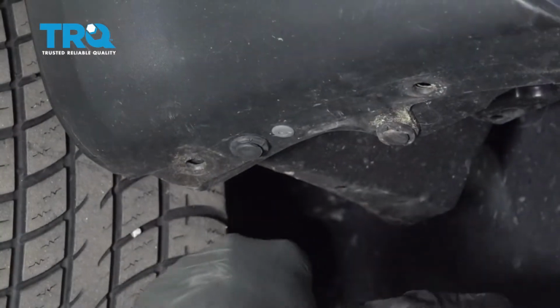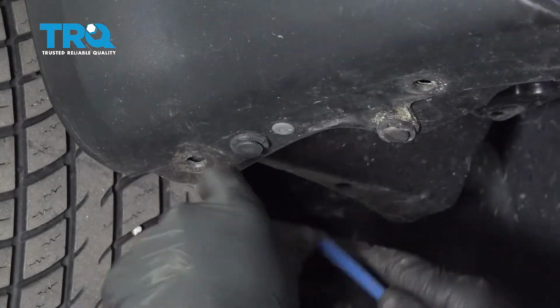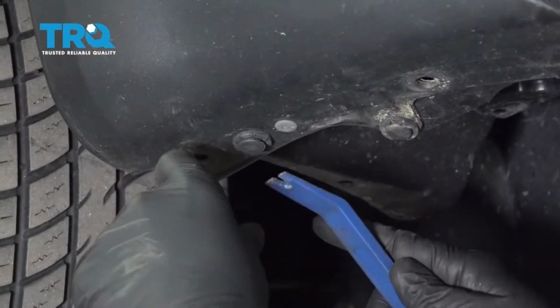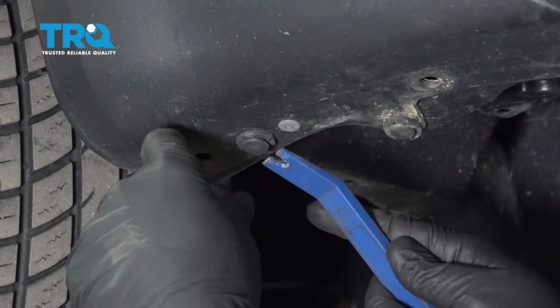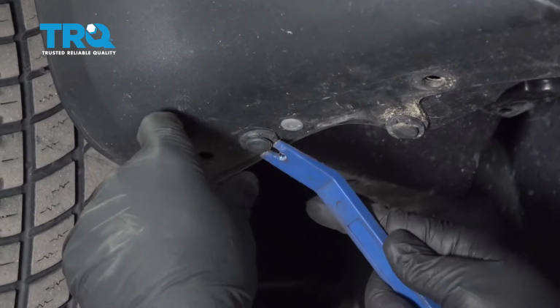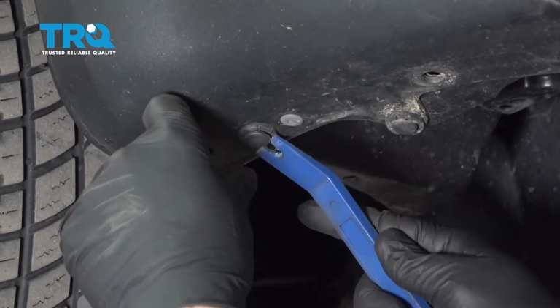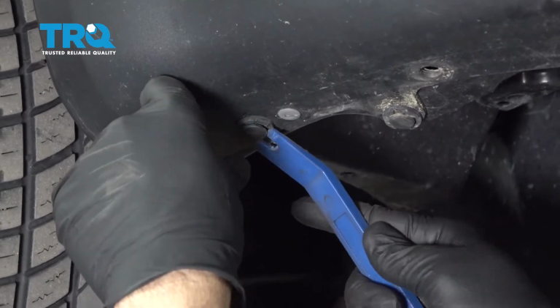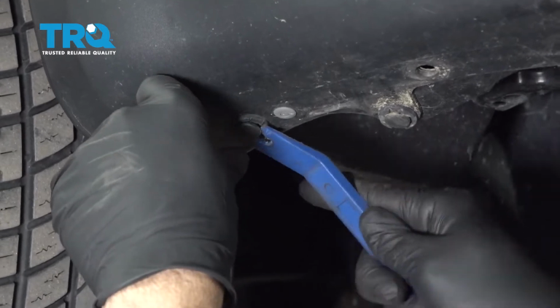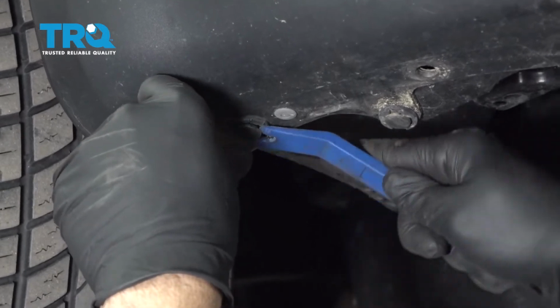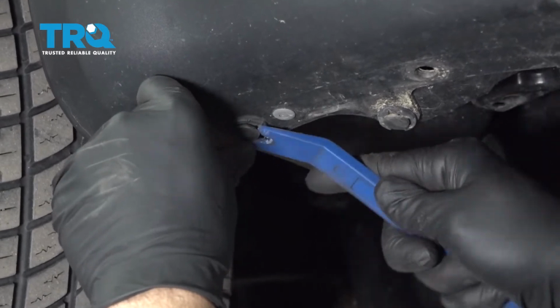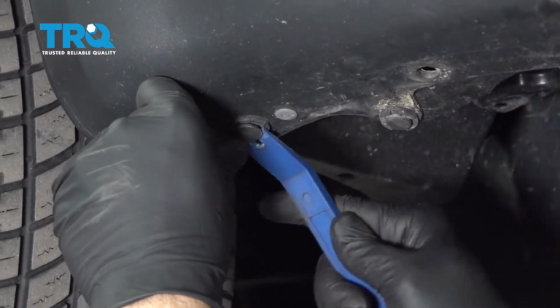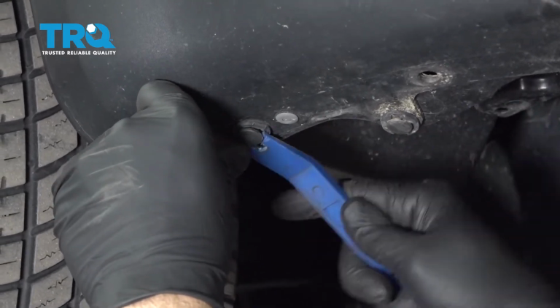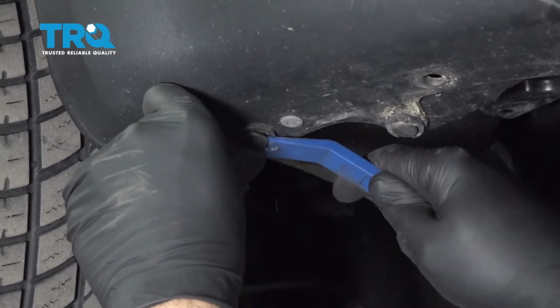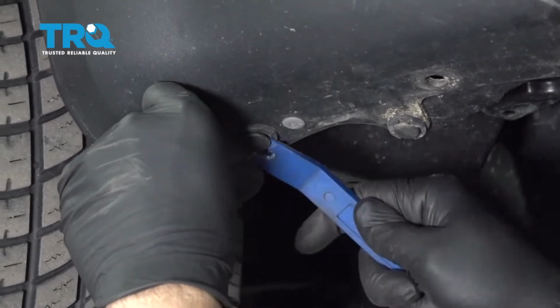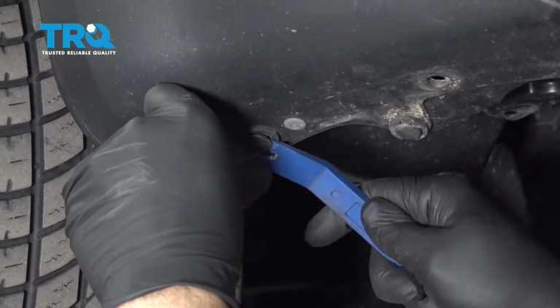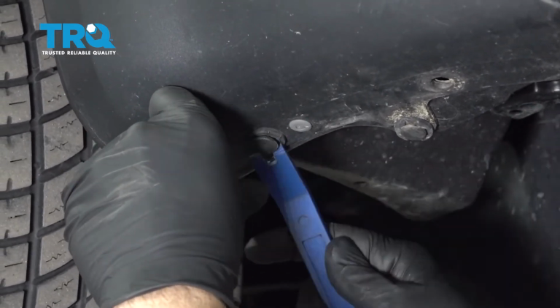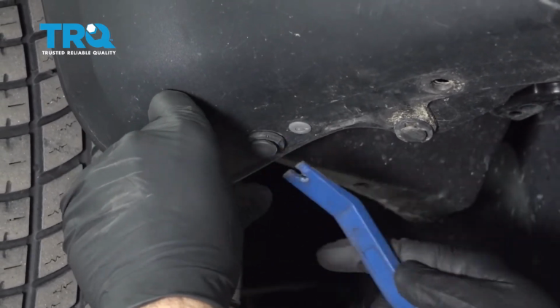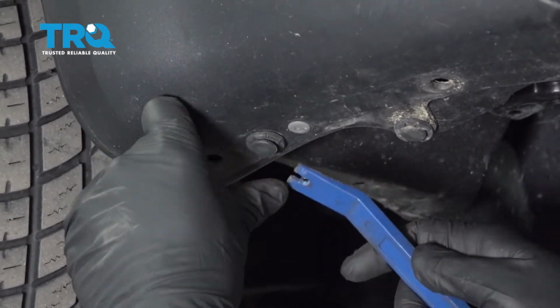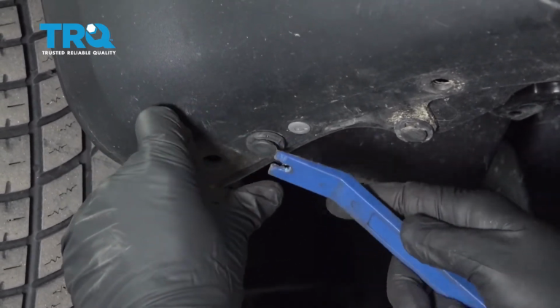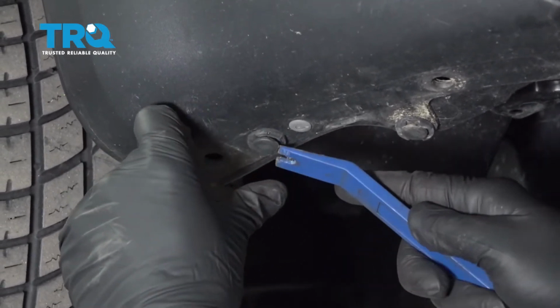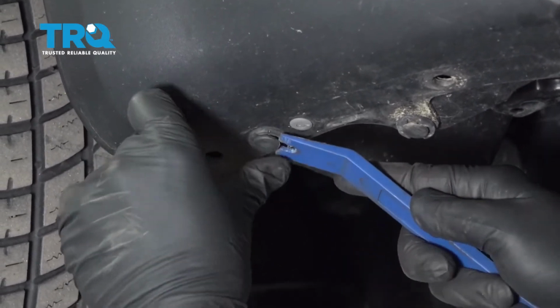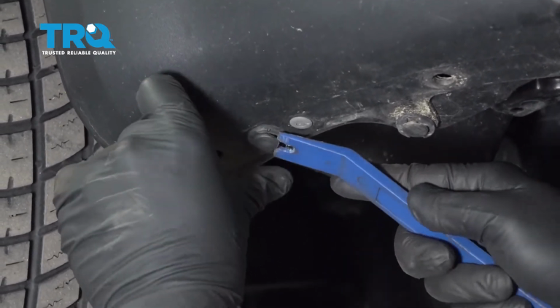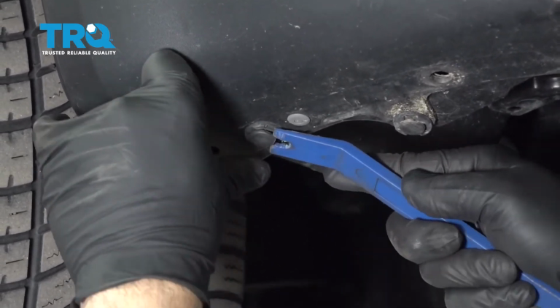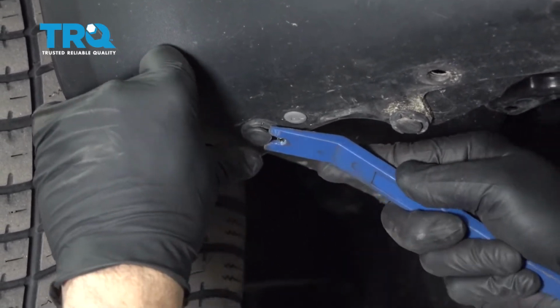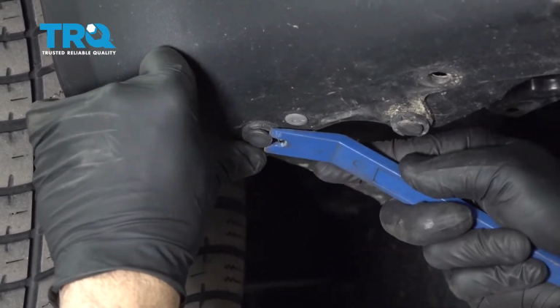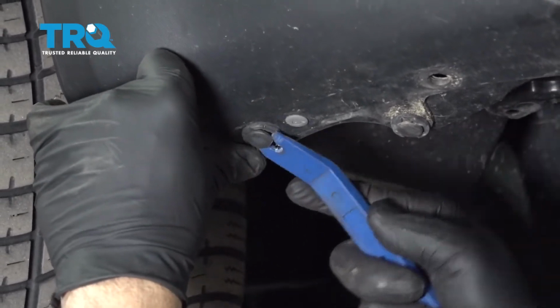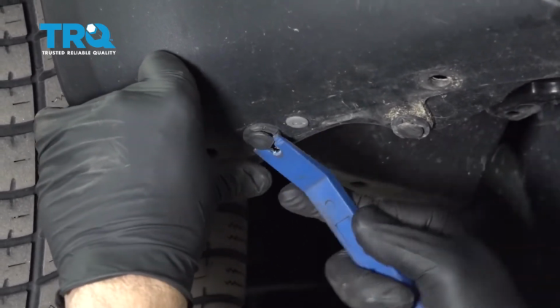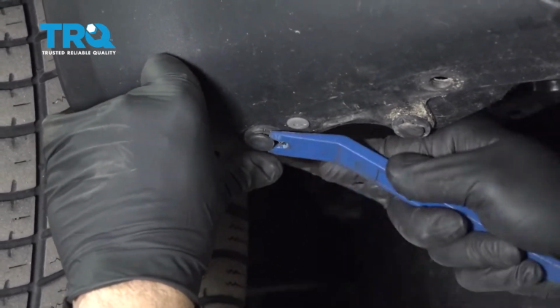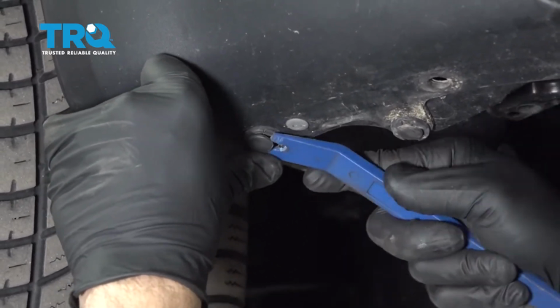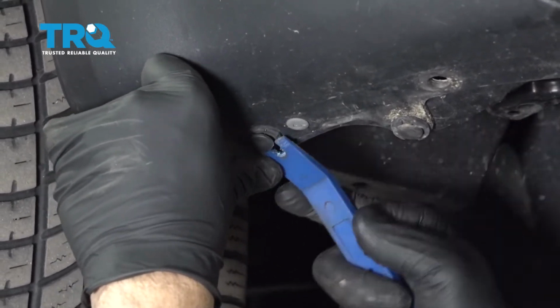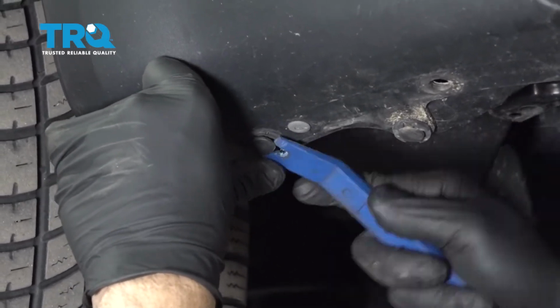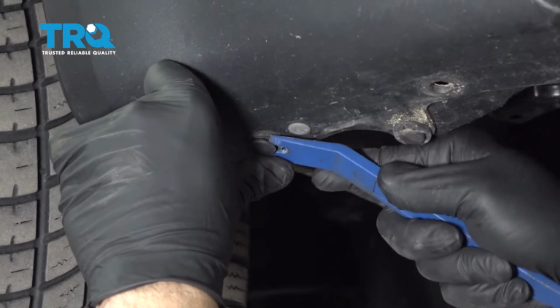When you get these coming out, go ahead and repeat across the whole bottom of the bumper, right around to the other side.